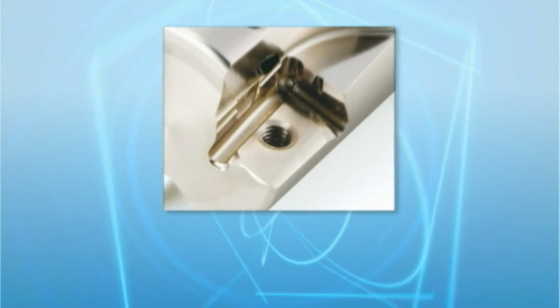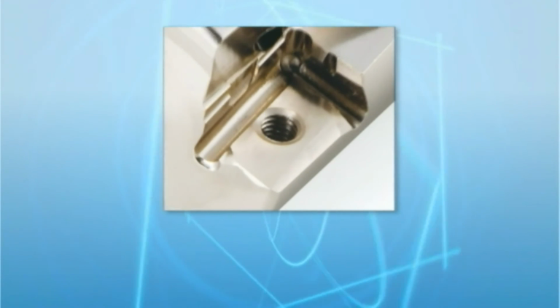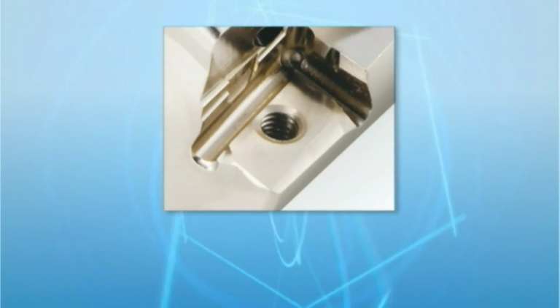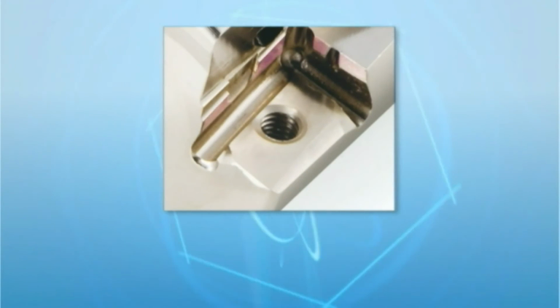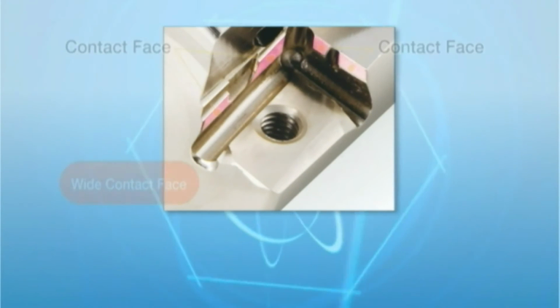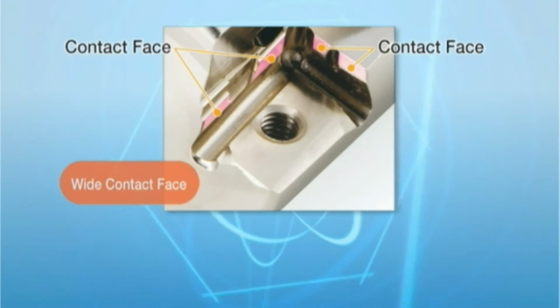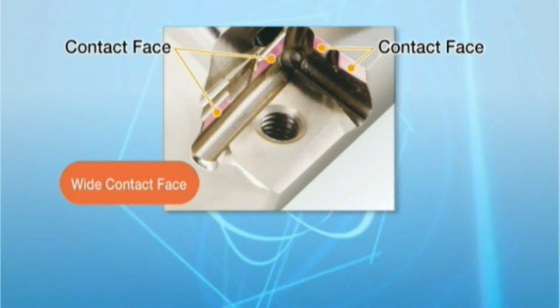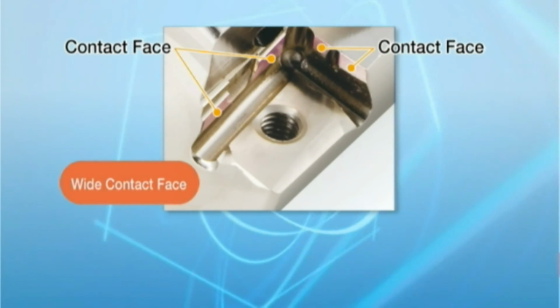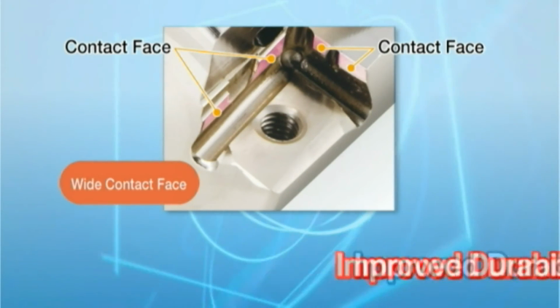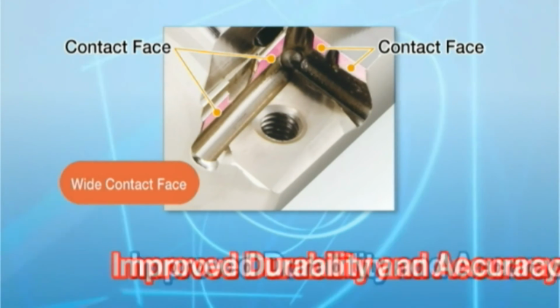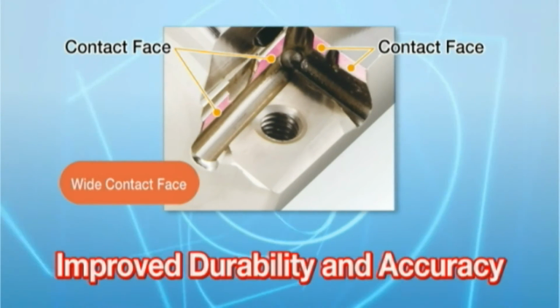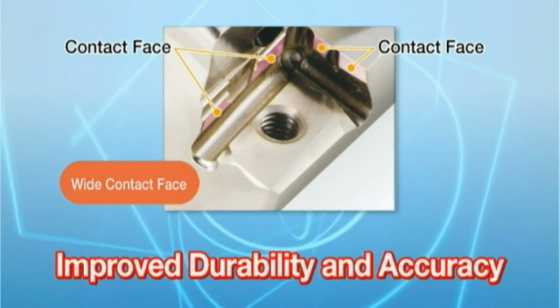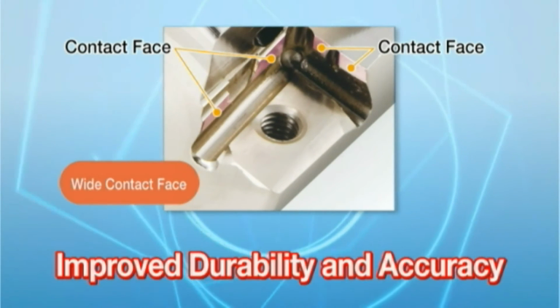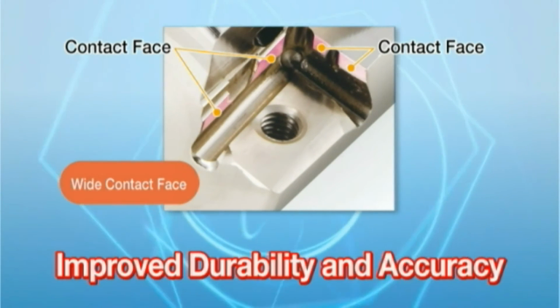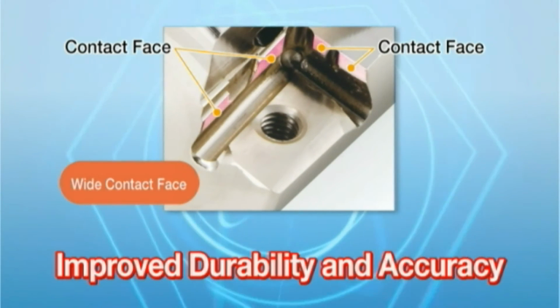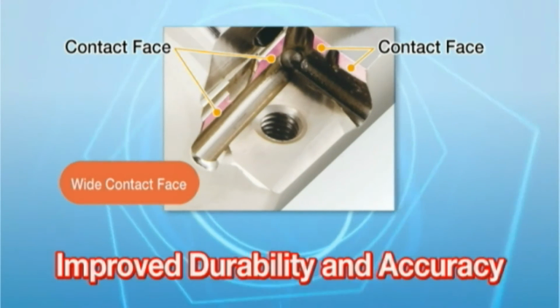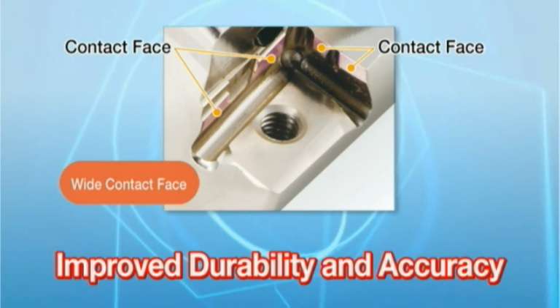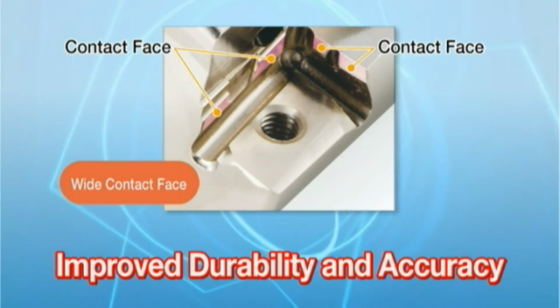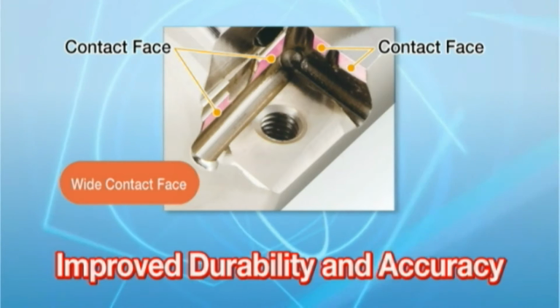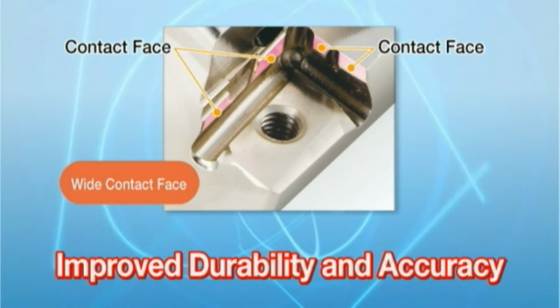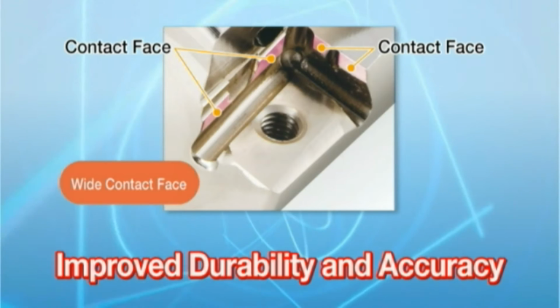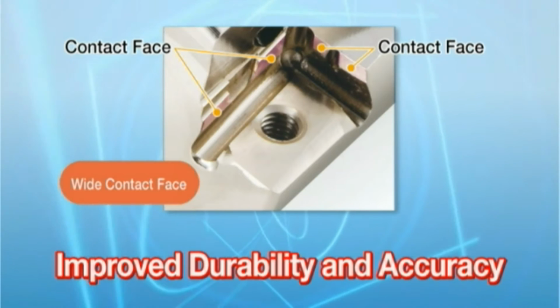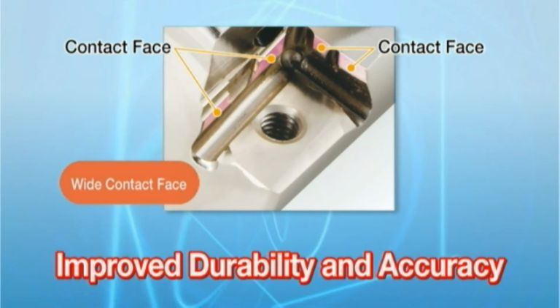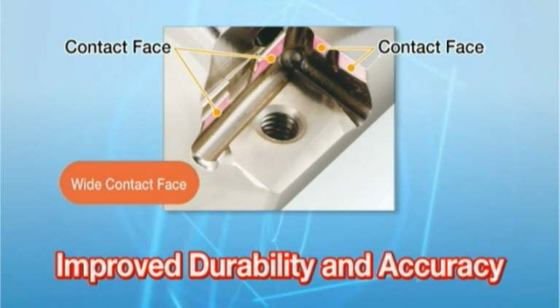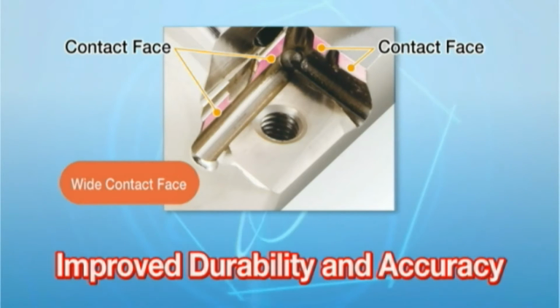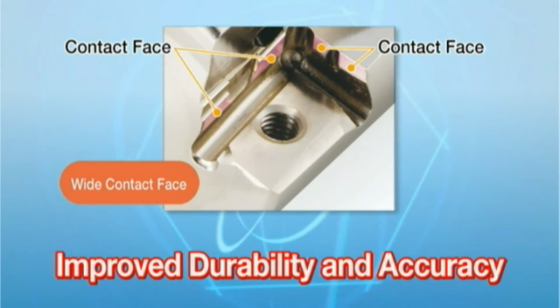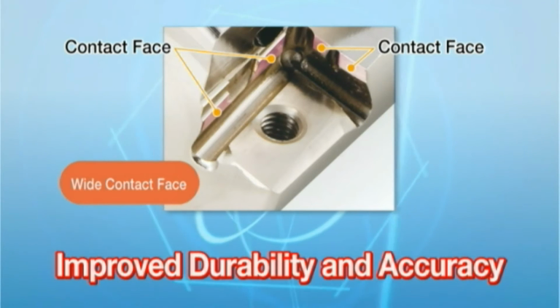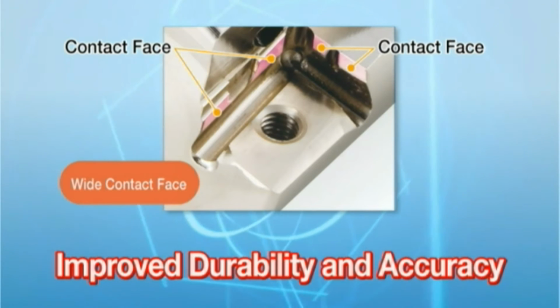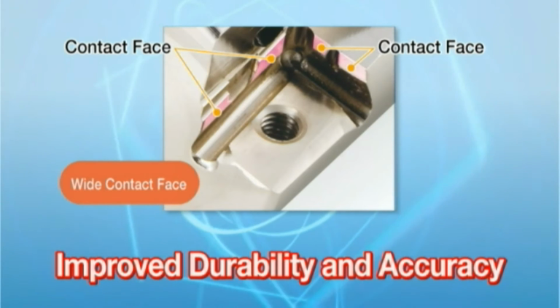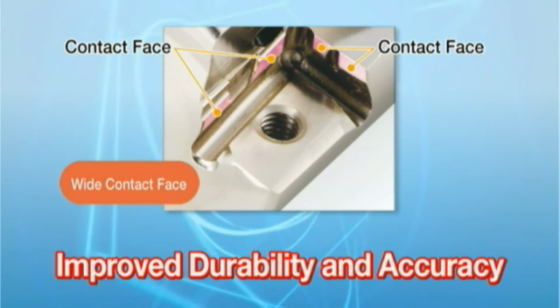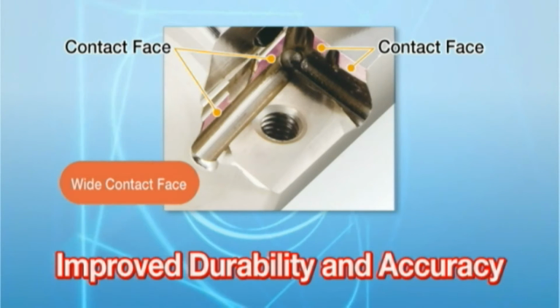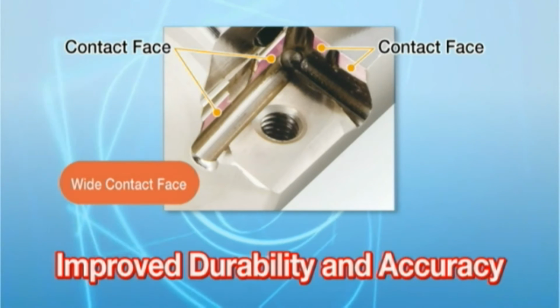The wide clamping design of the MEW tool holder improves durability and repeat accuracy of insert installation.